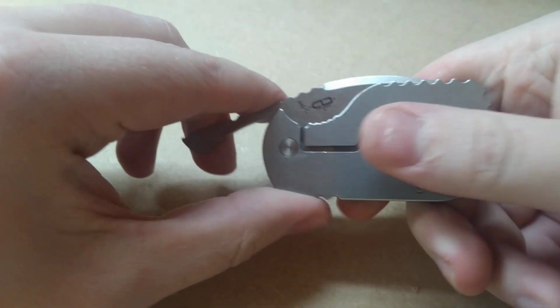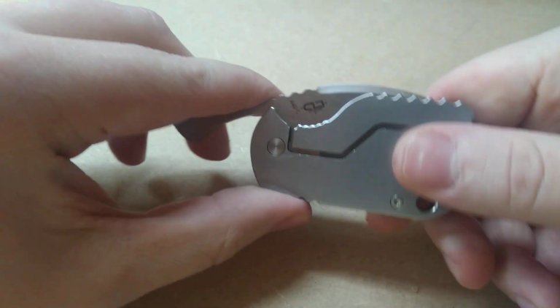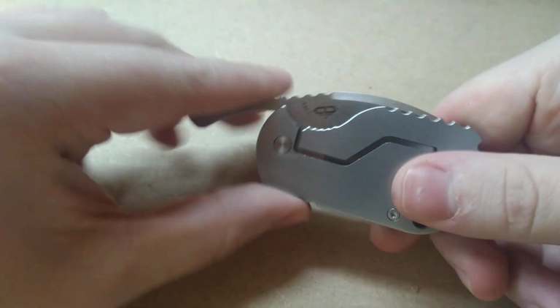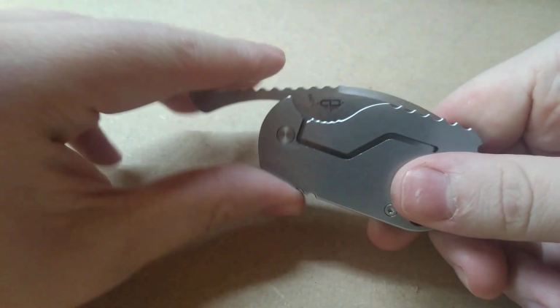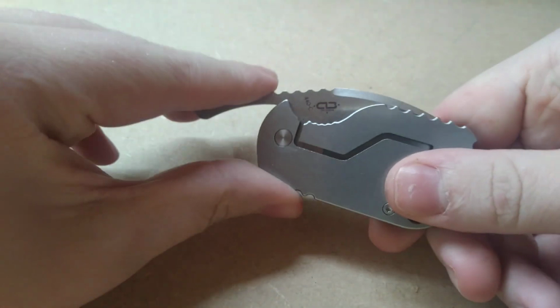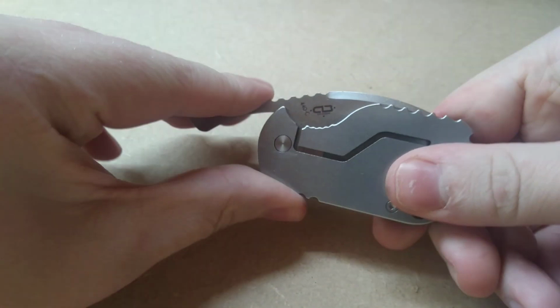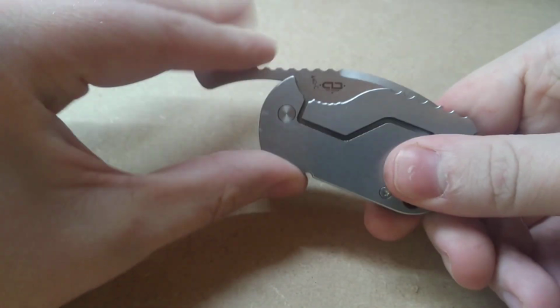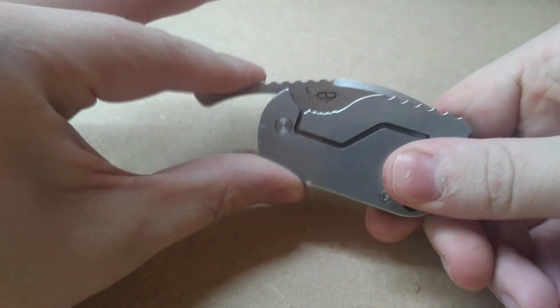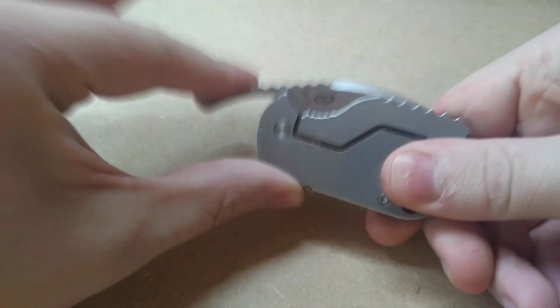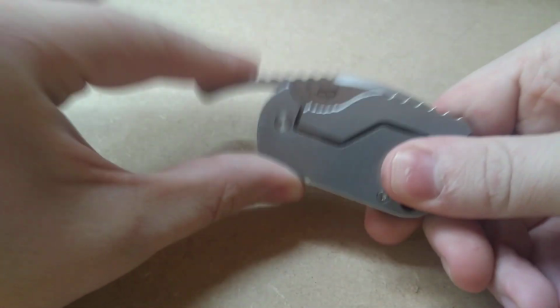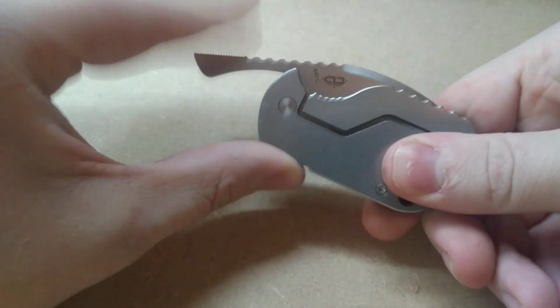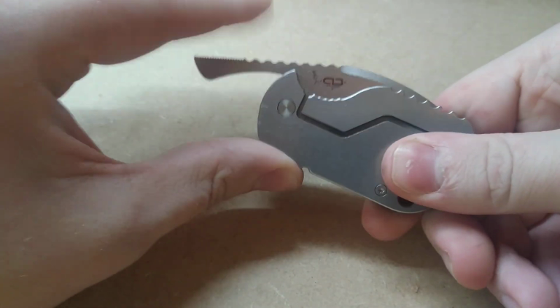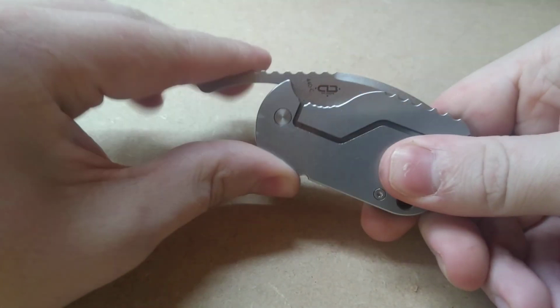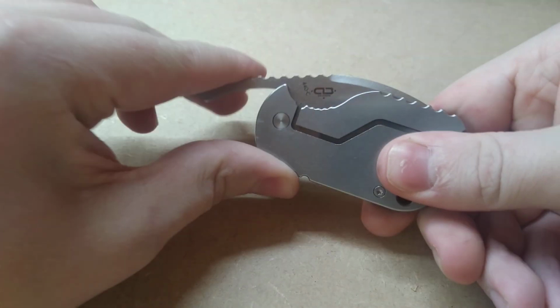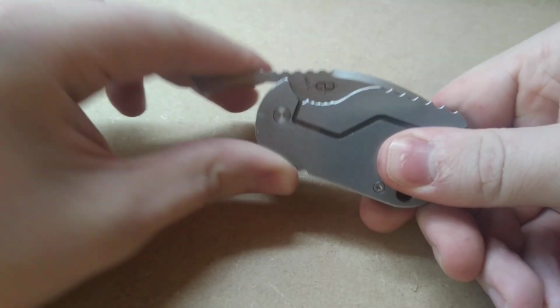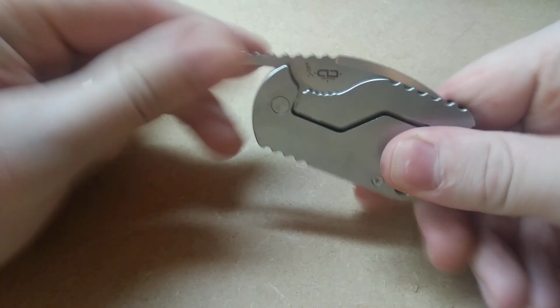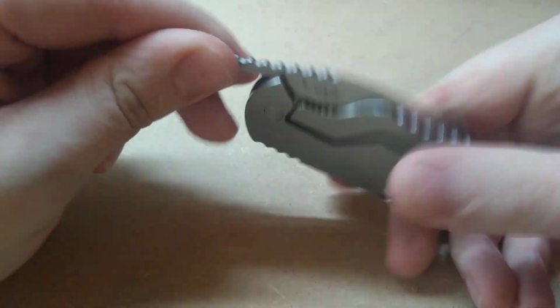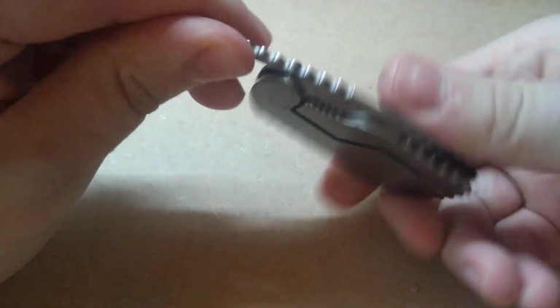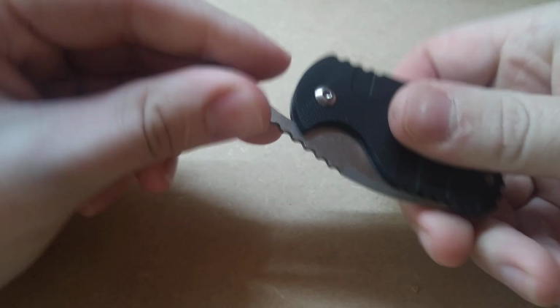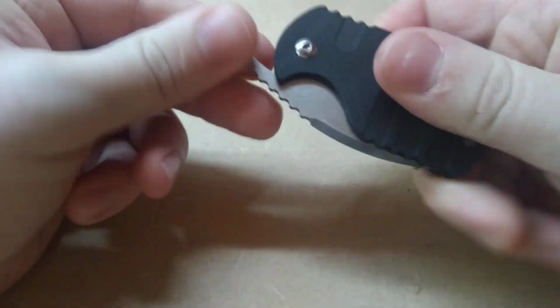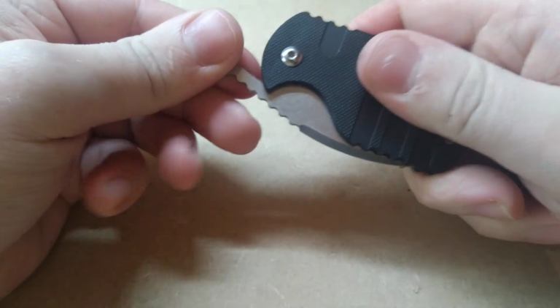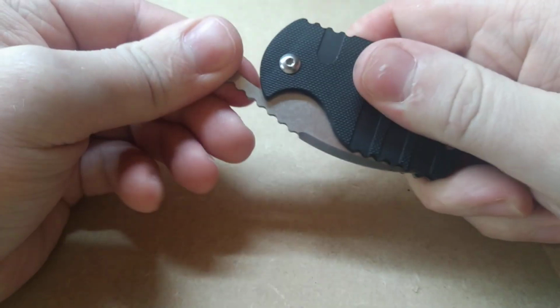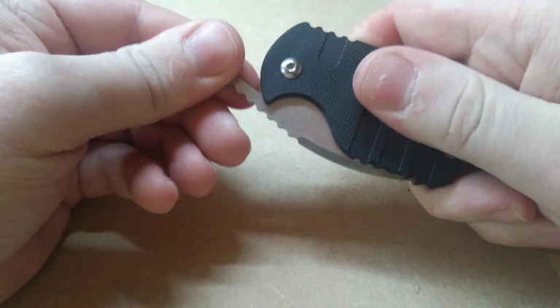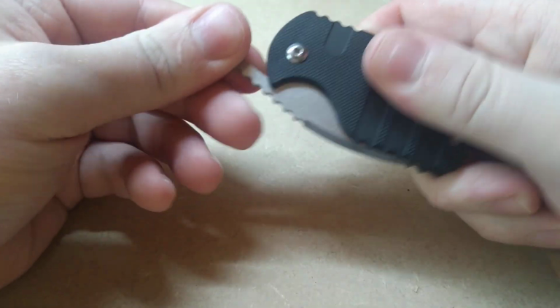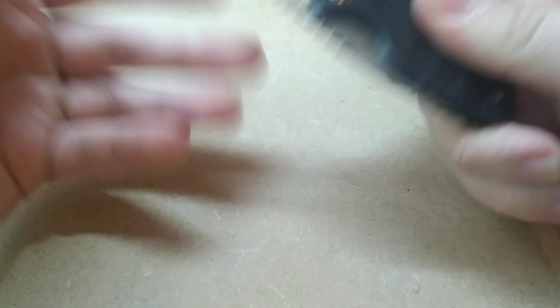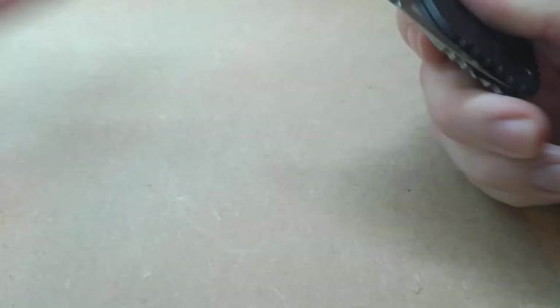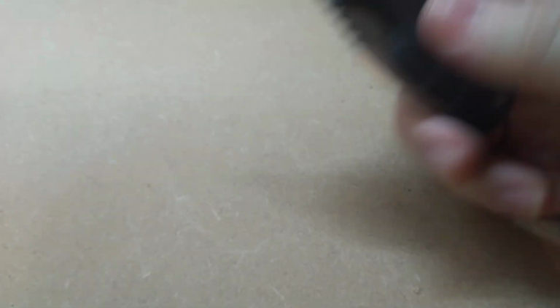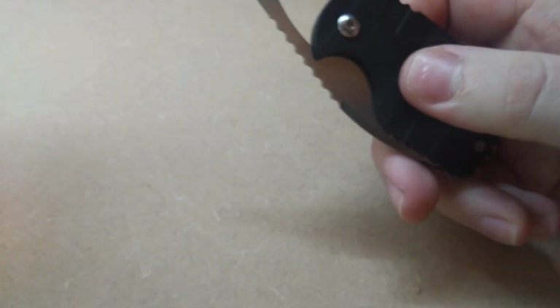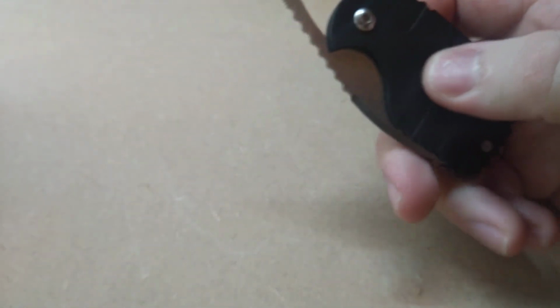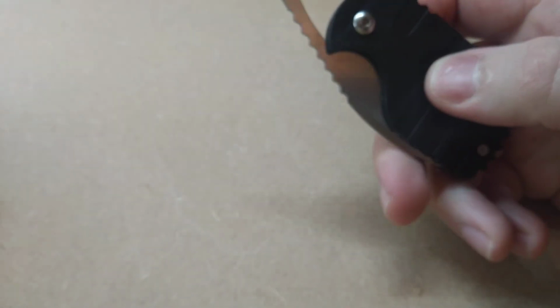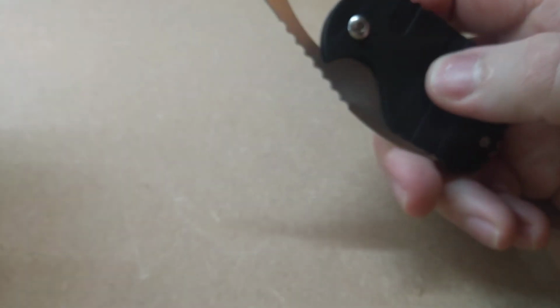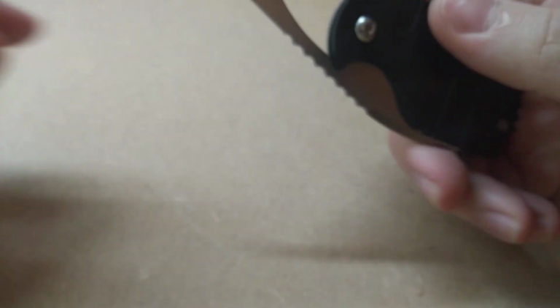So even though this is a friction folder, it's not coming open in your pocket.